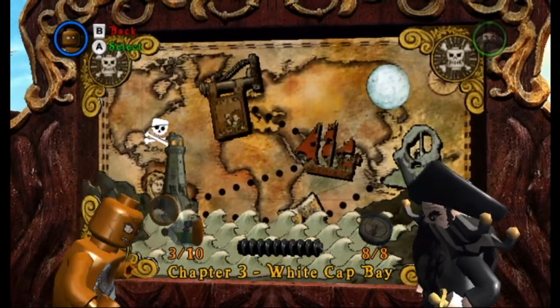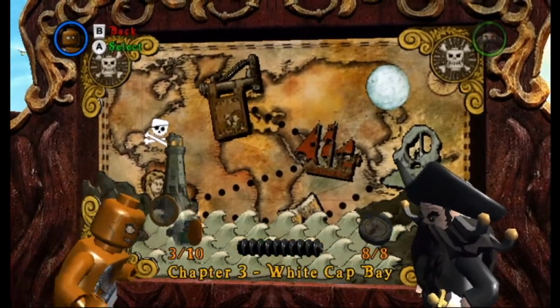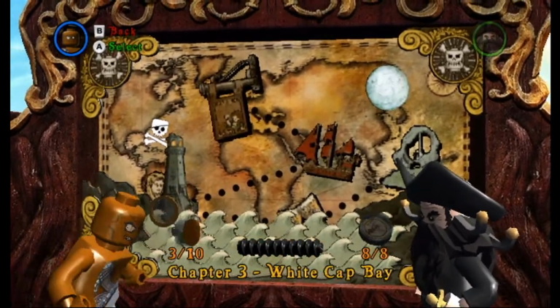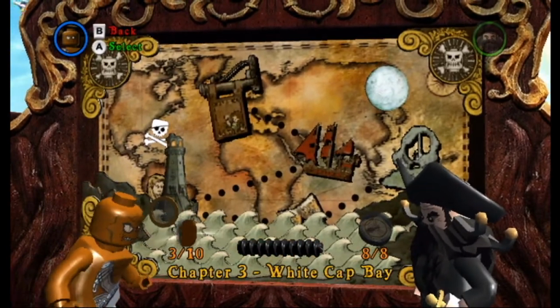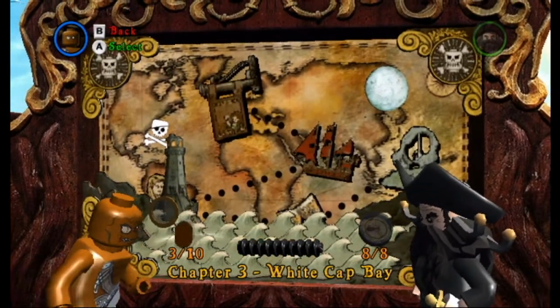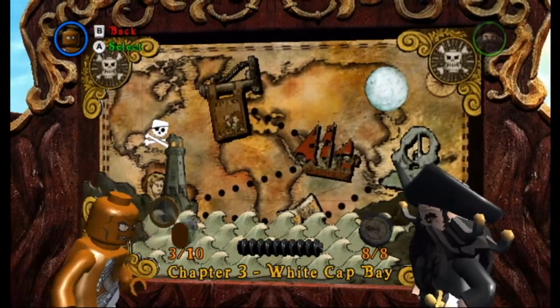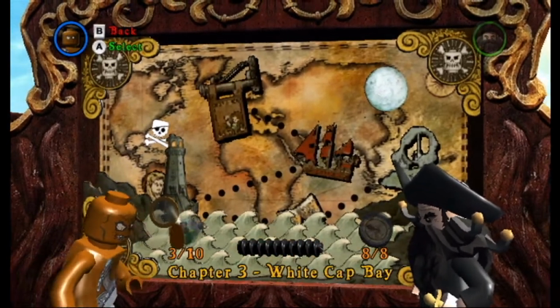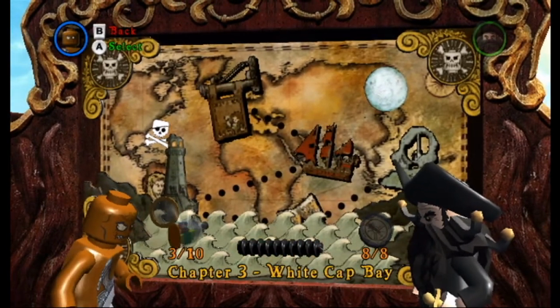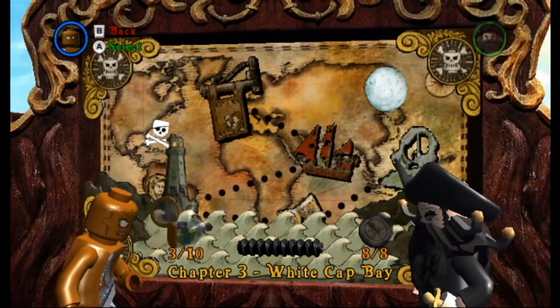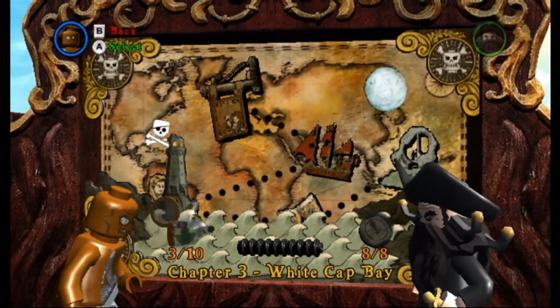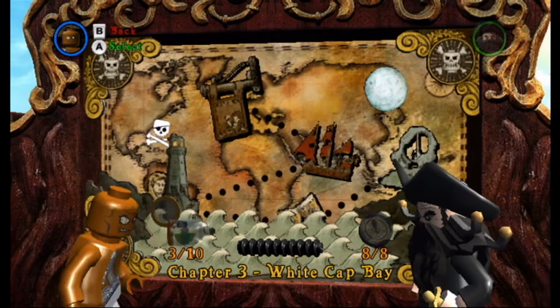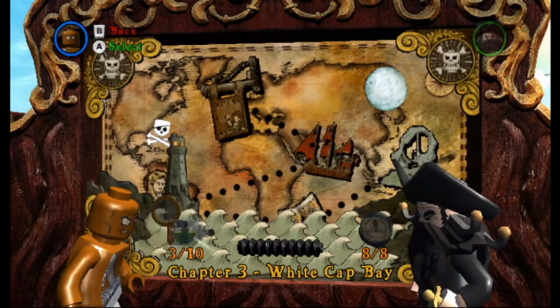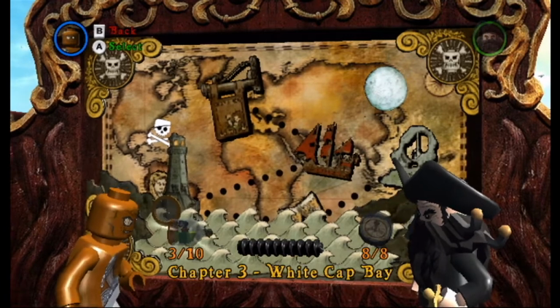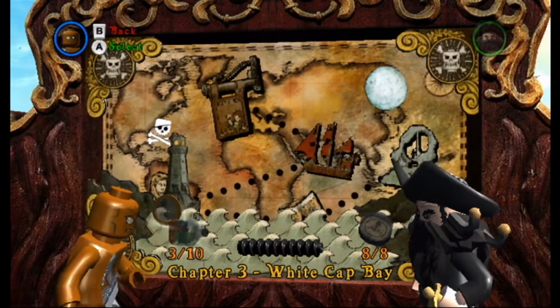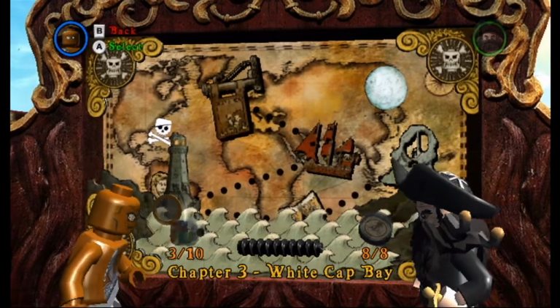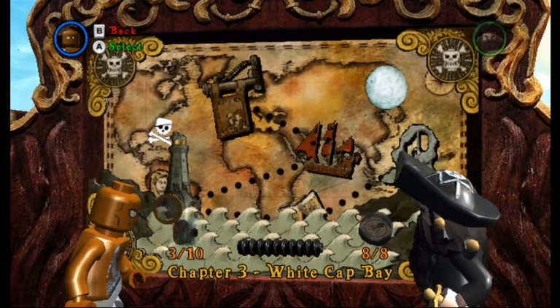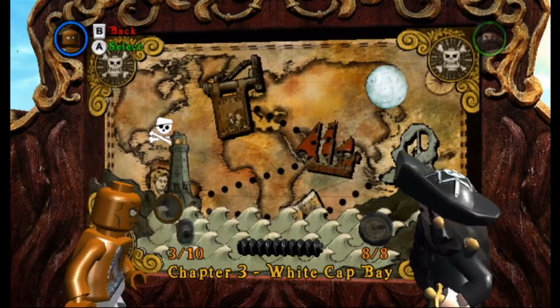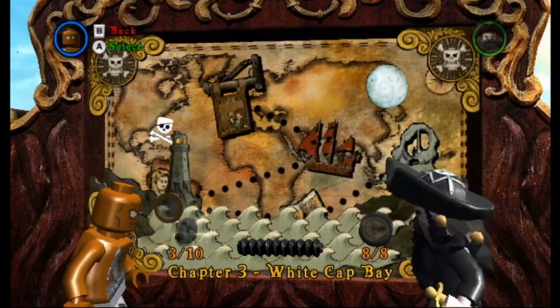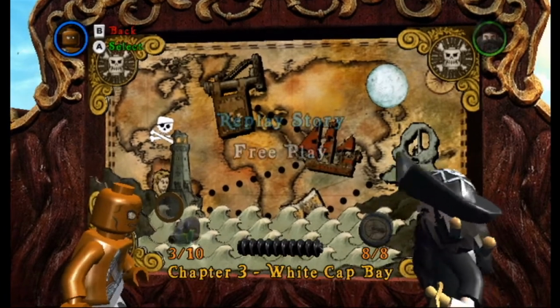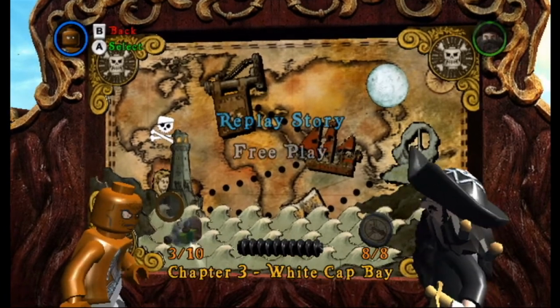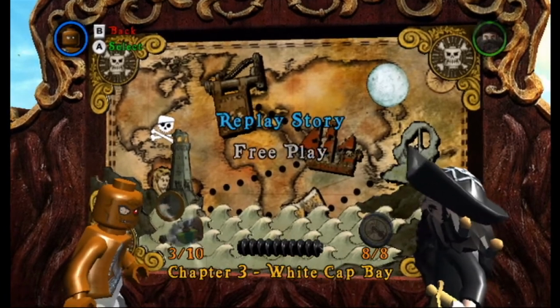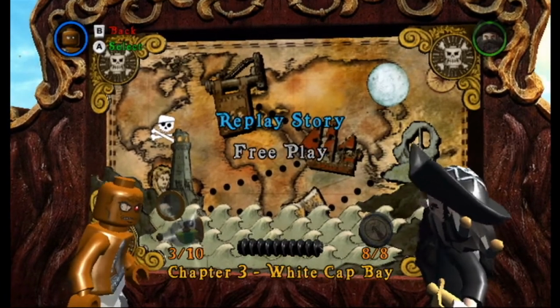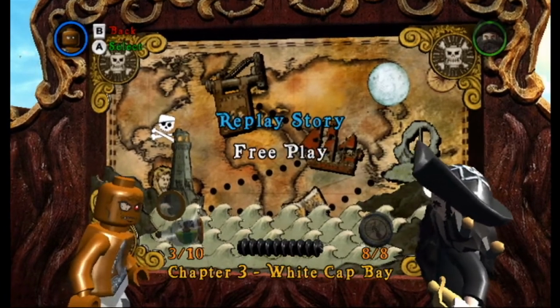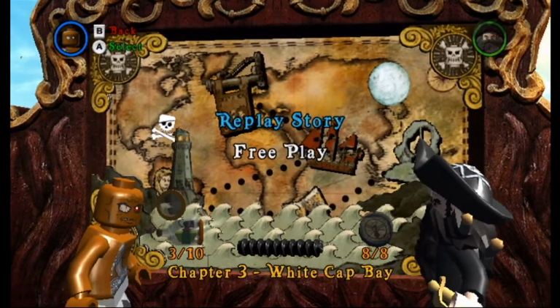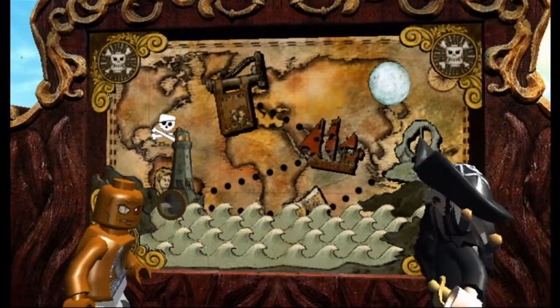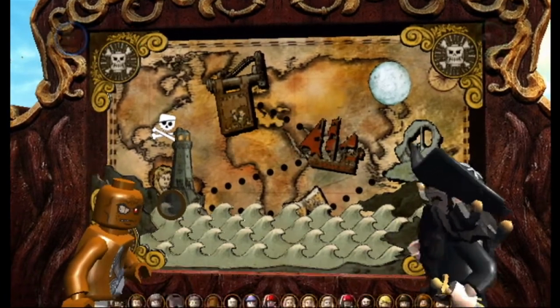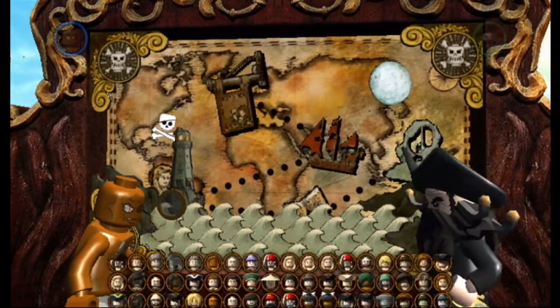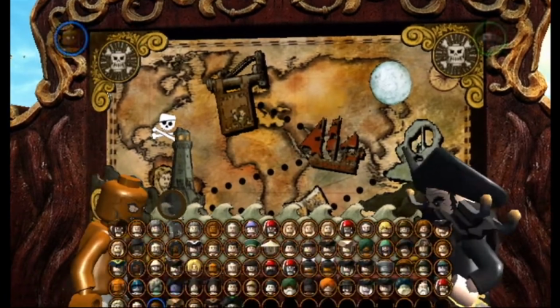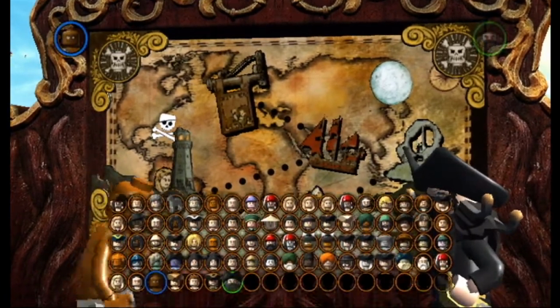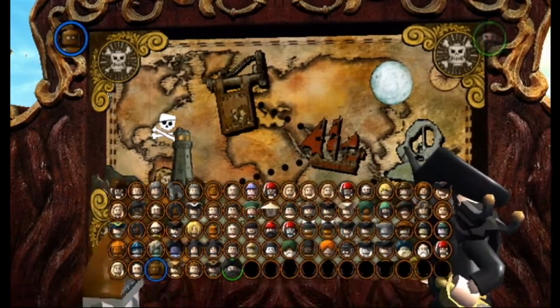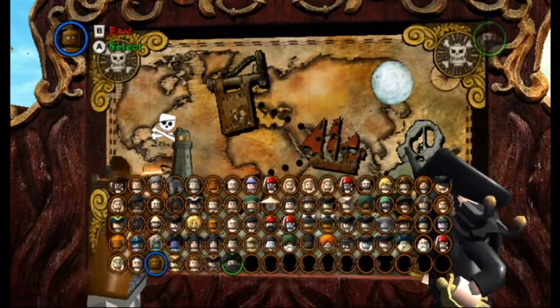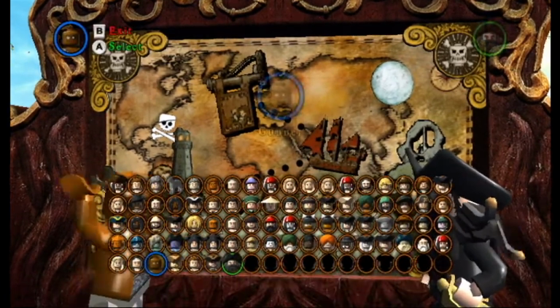Two pirates will be very easy, and only seven minikits. We got all the treasures on our story run.